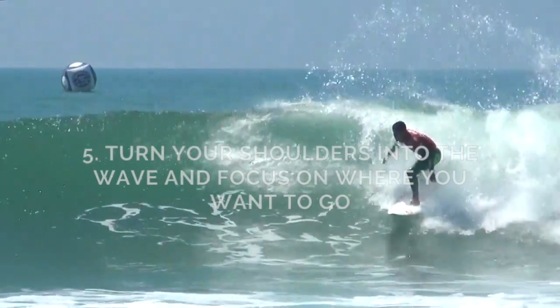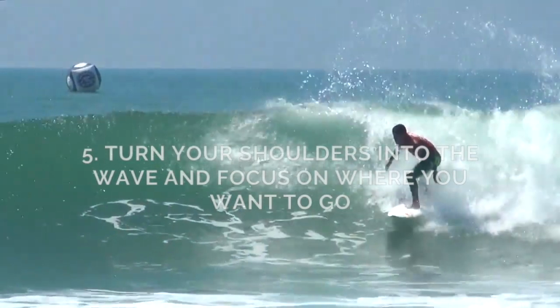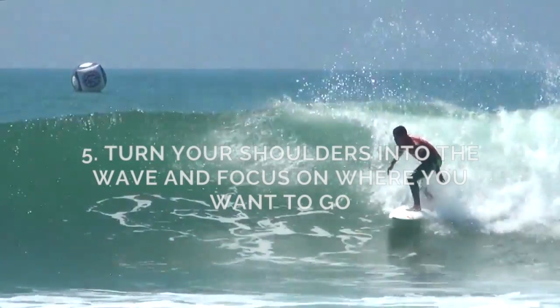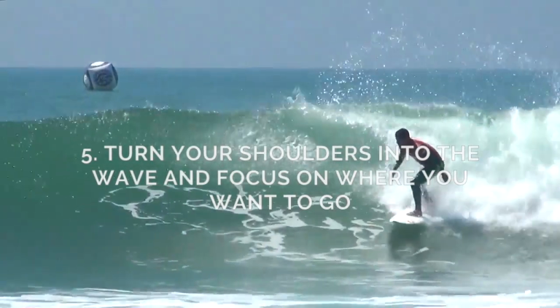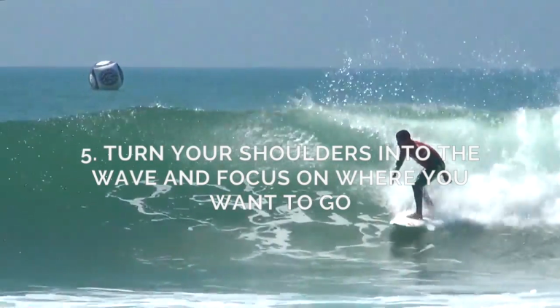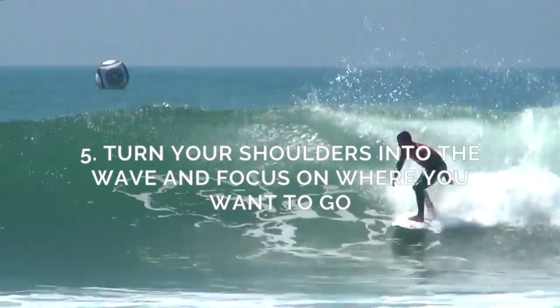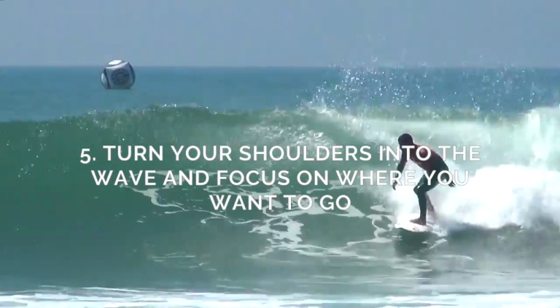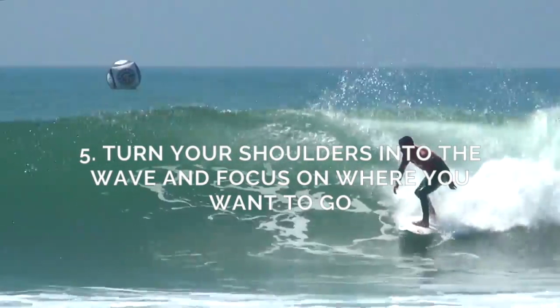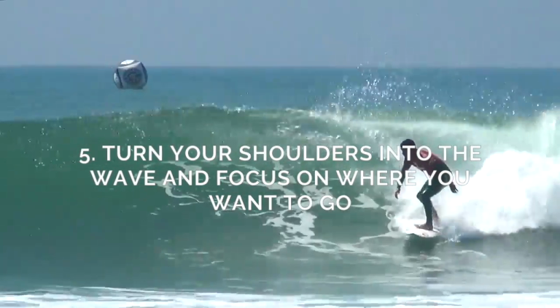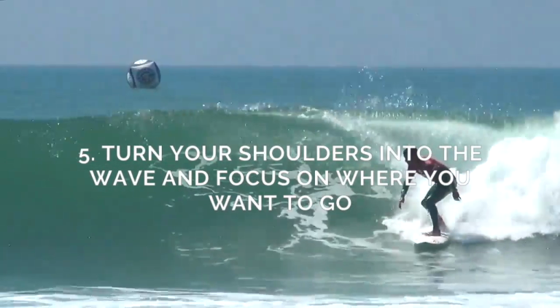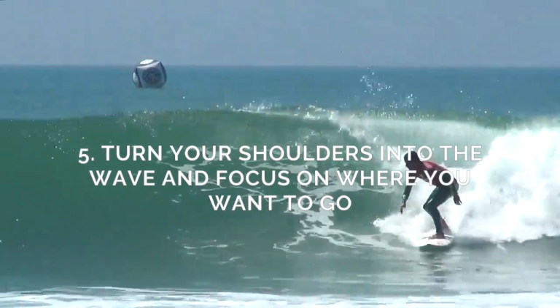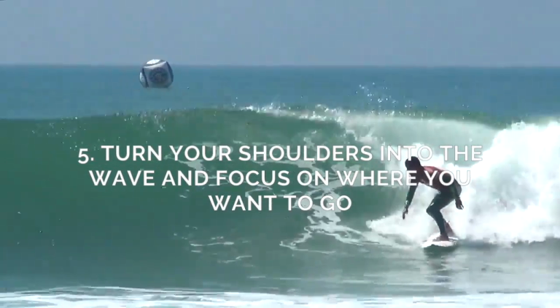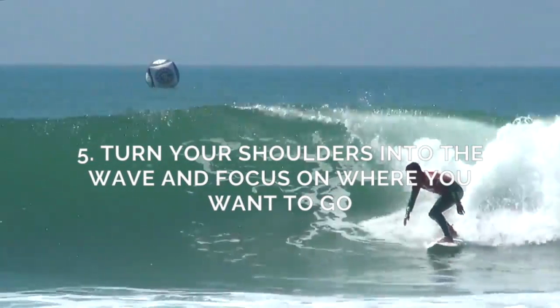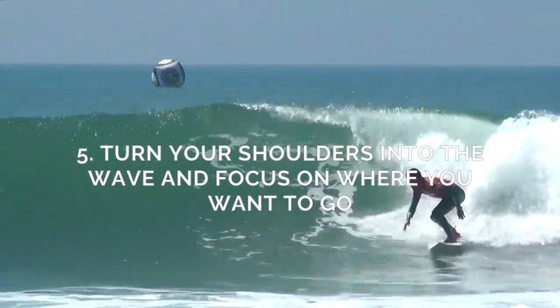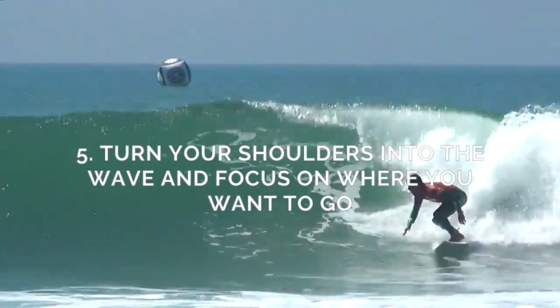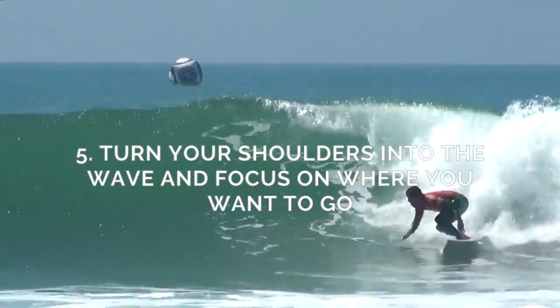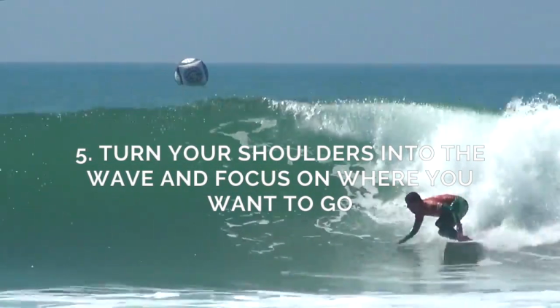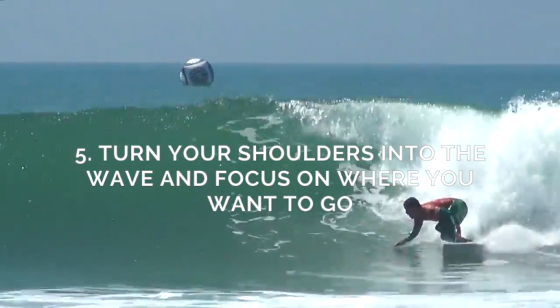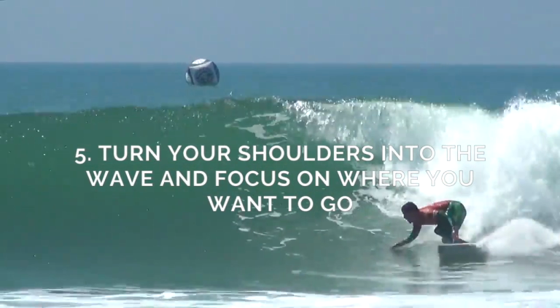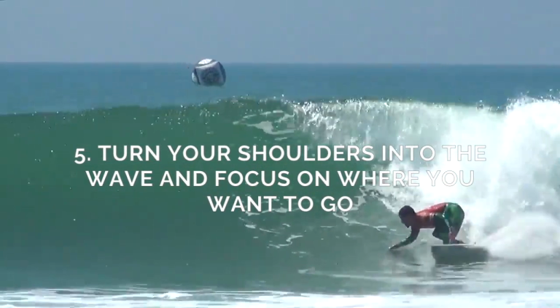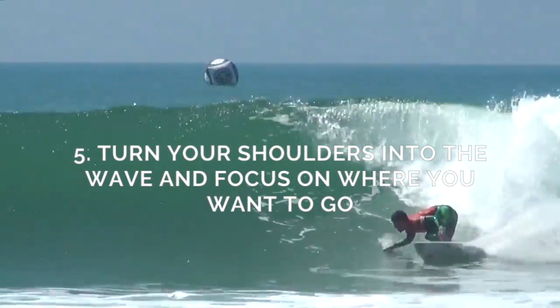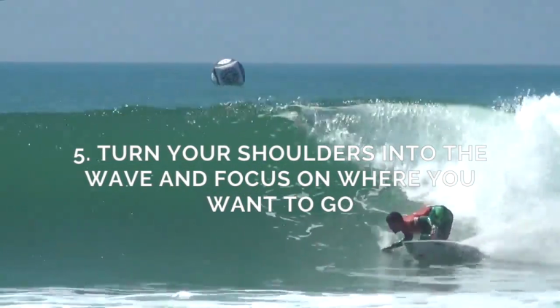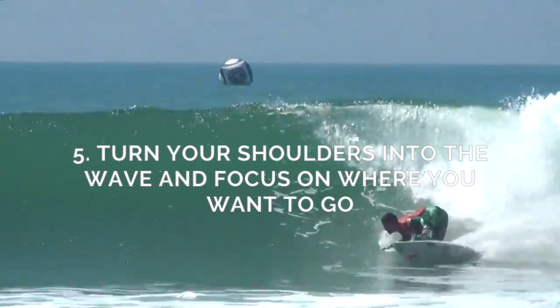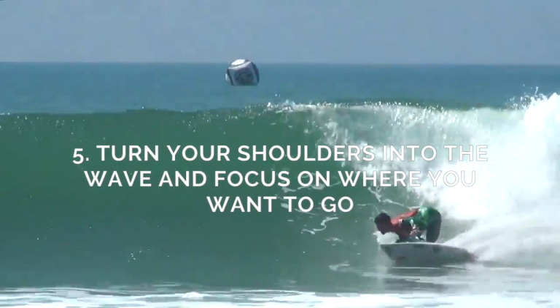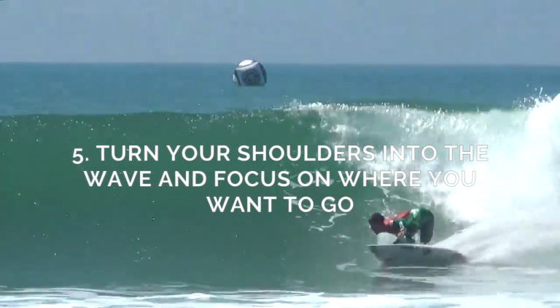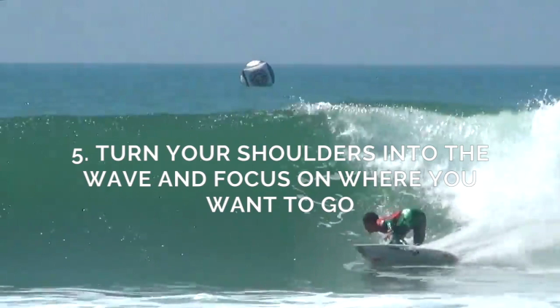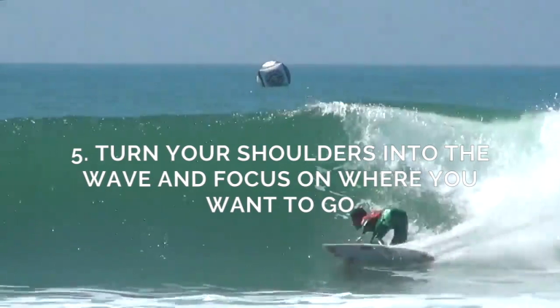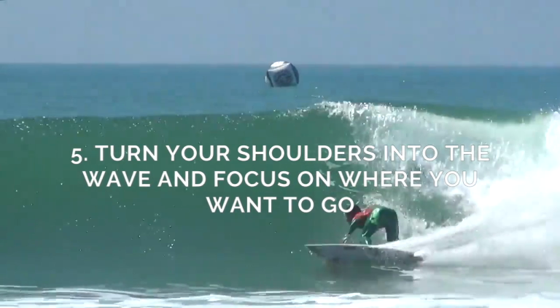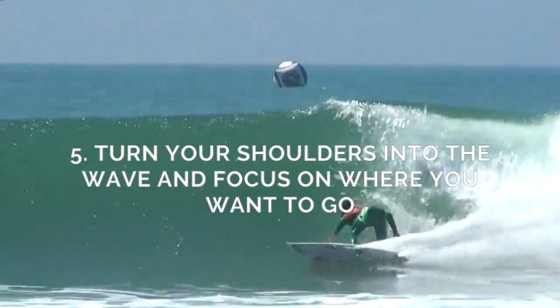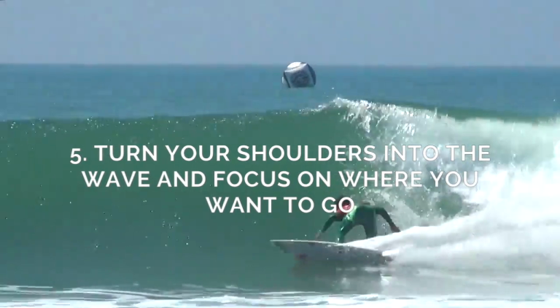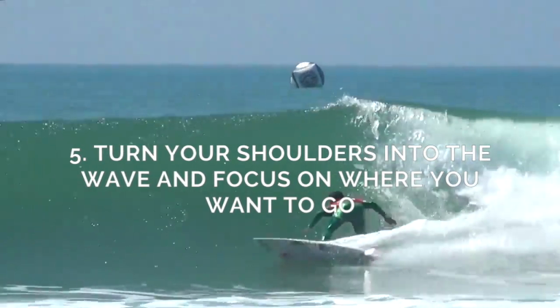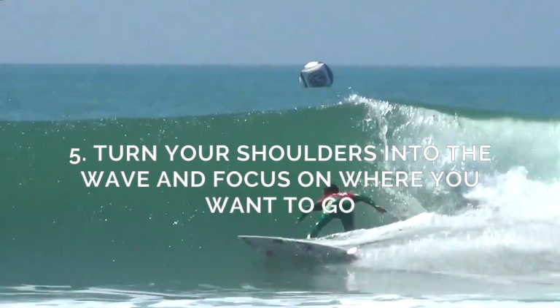Number five: turn your shoulders into the wave and focus on where you want to go.